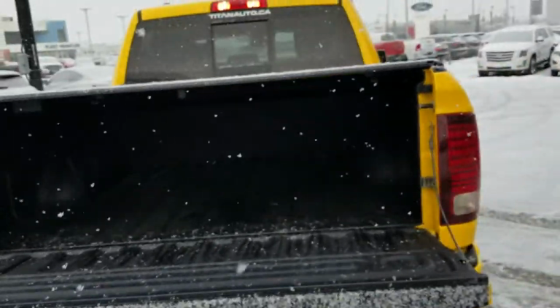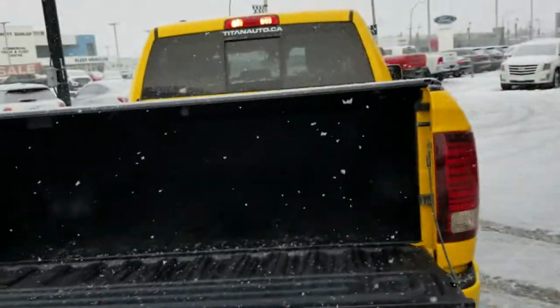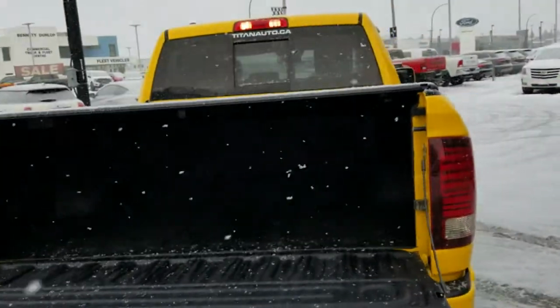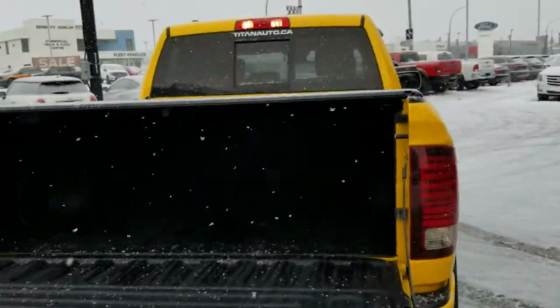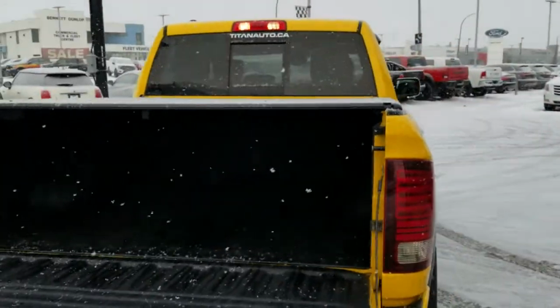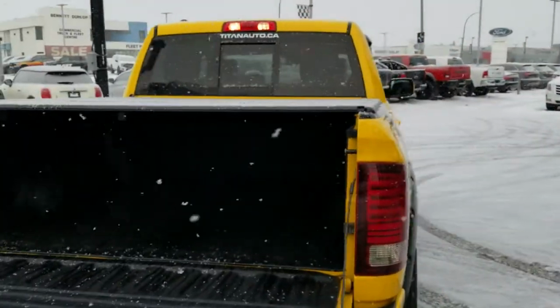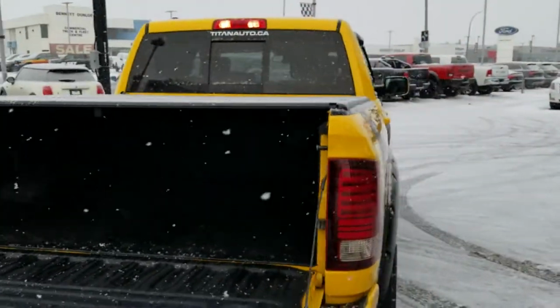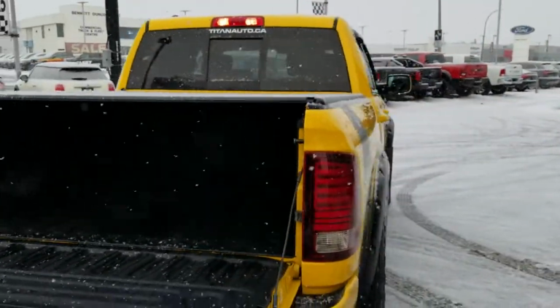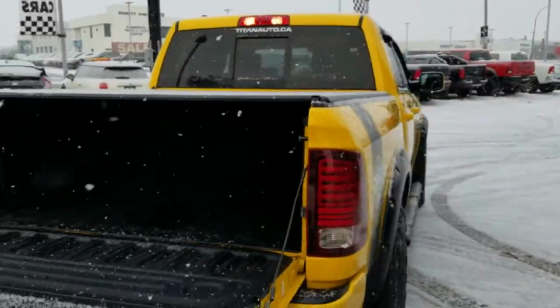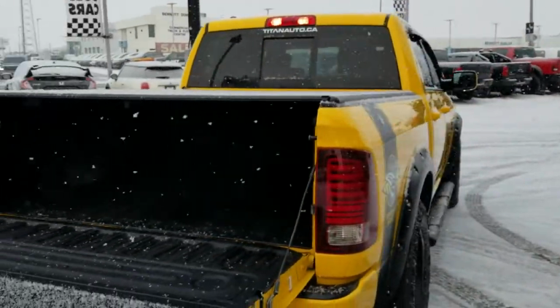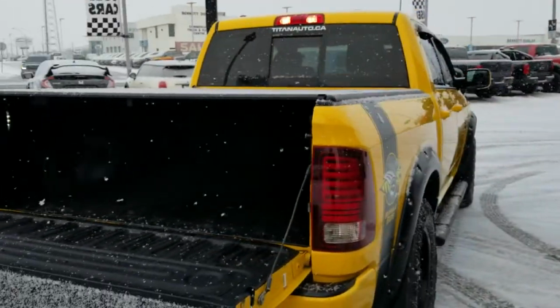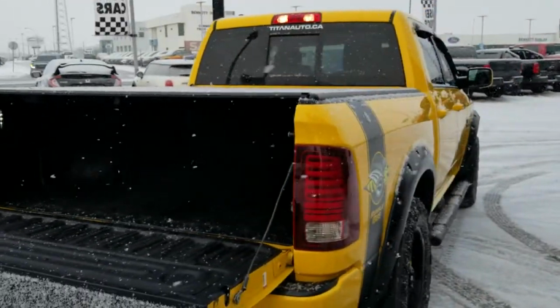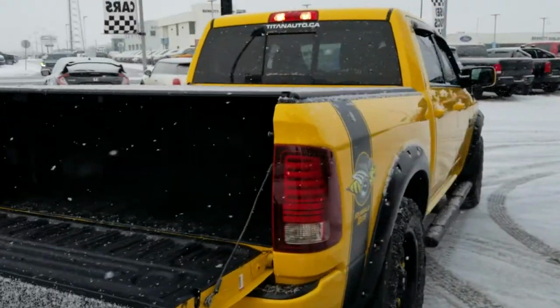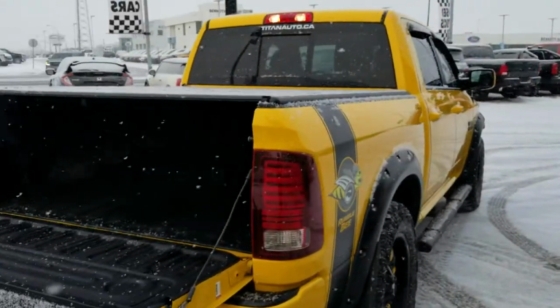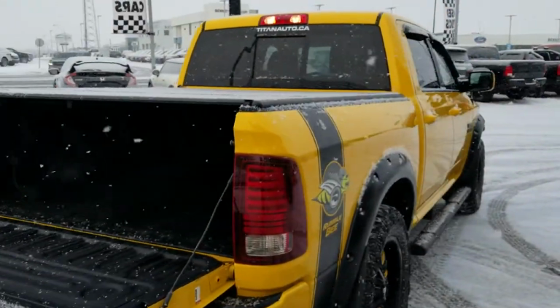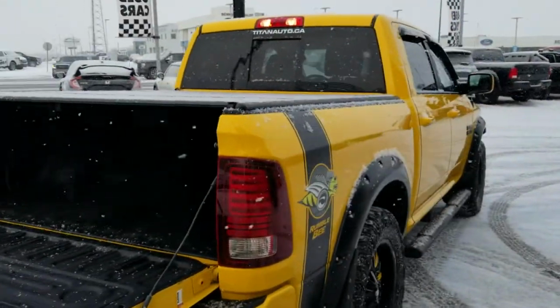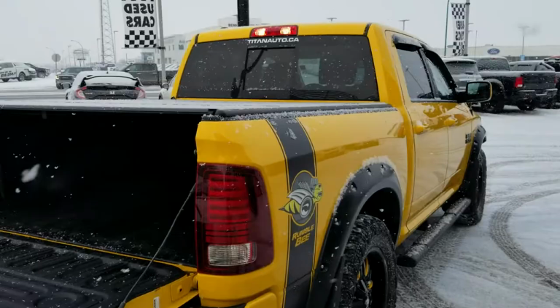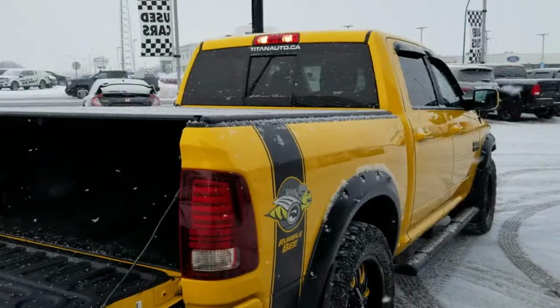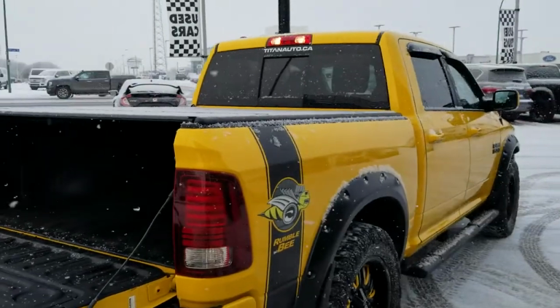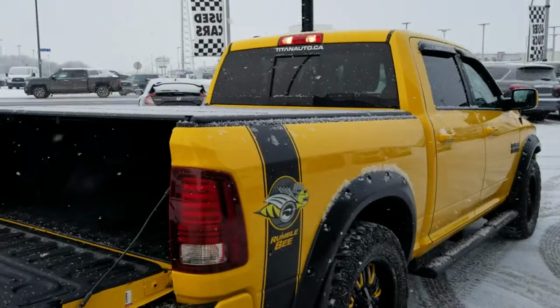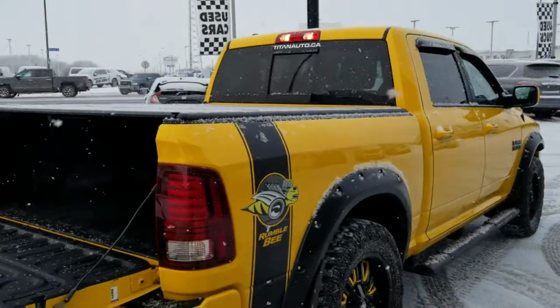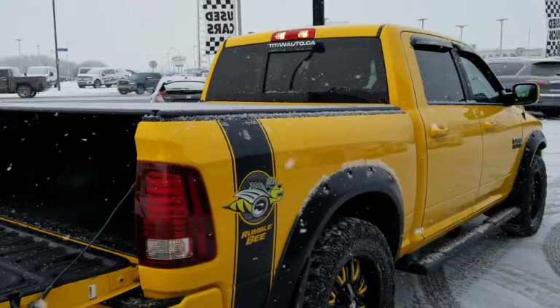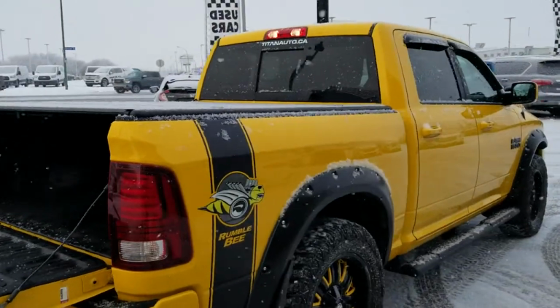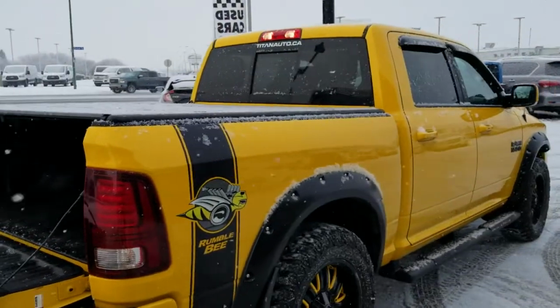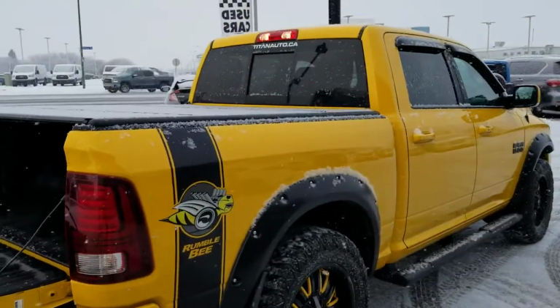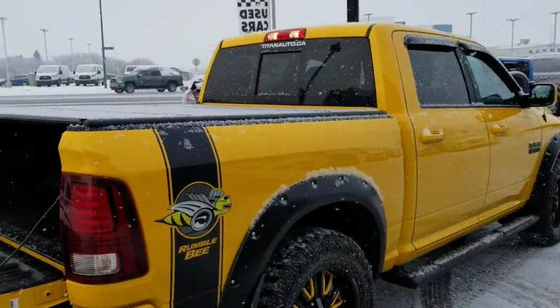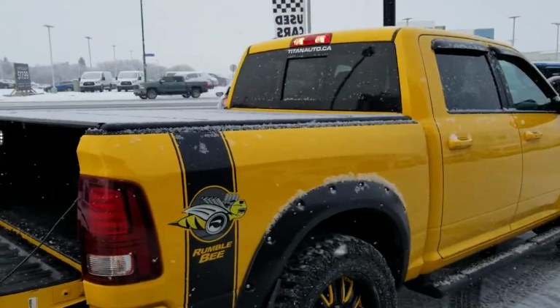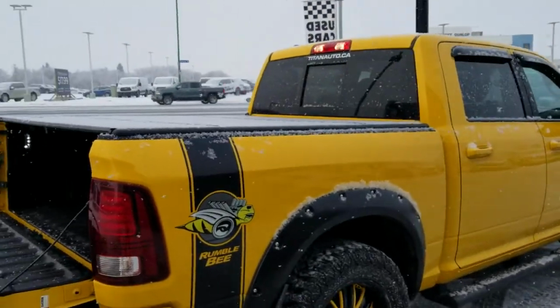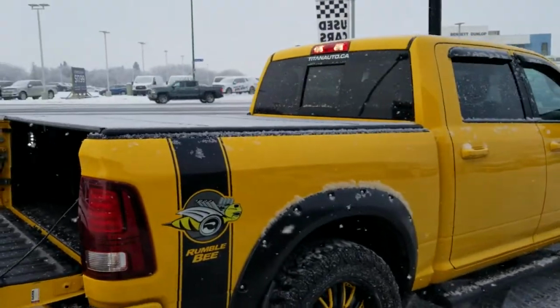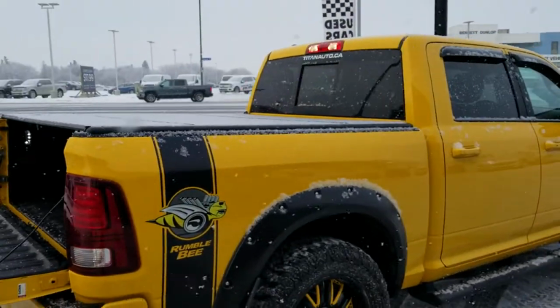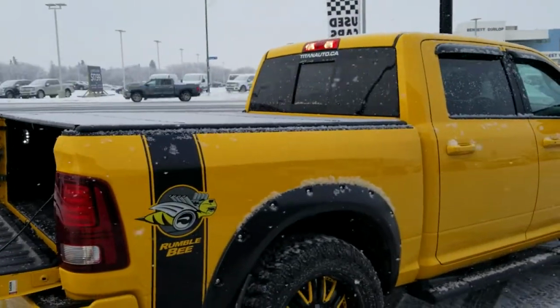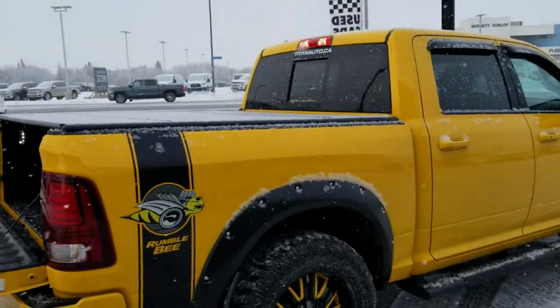All the vehicles here at Titan are fully reconditioned, service detailed, and ready to go. This is an absolutely gorgeous truck.